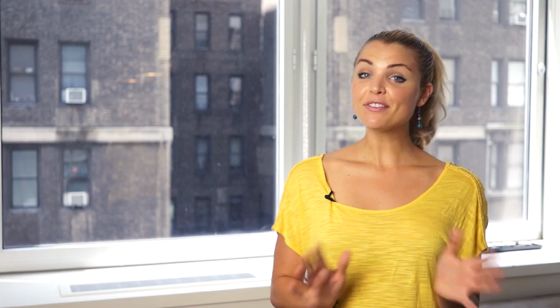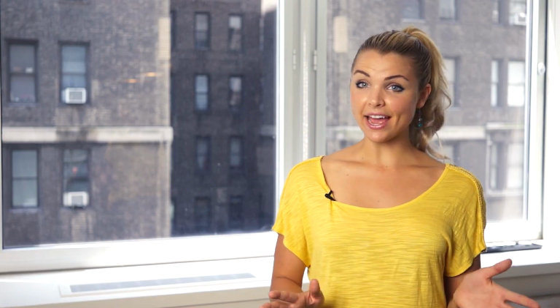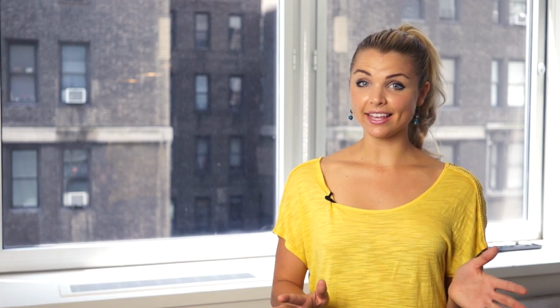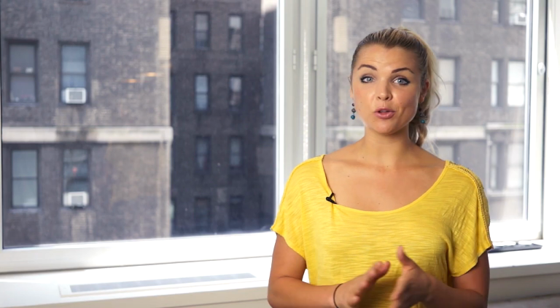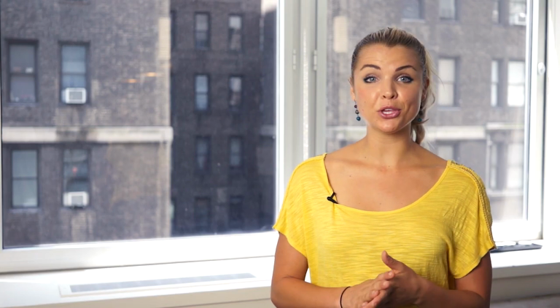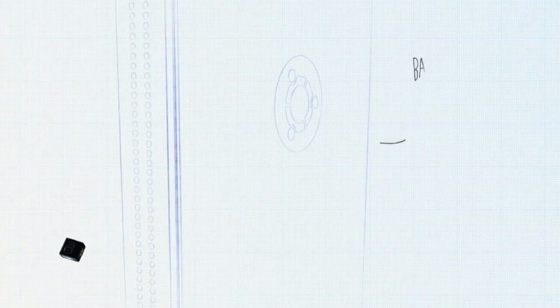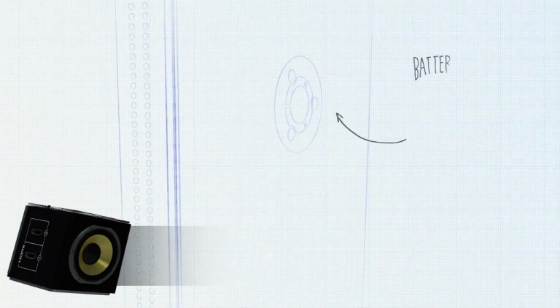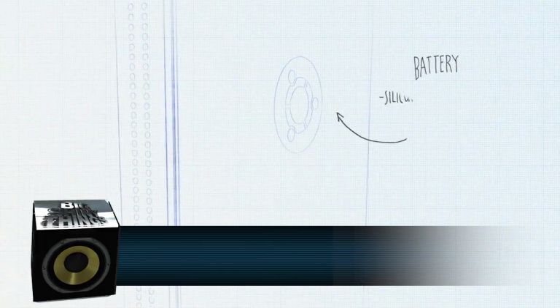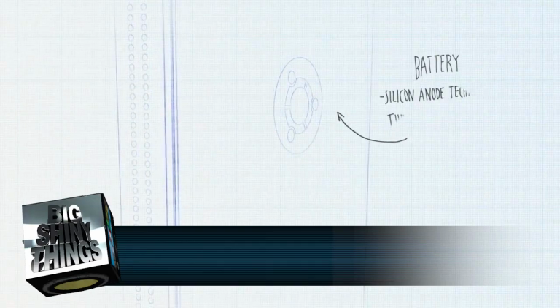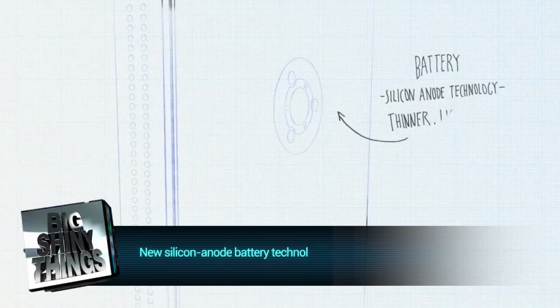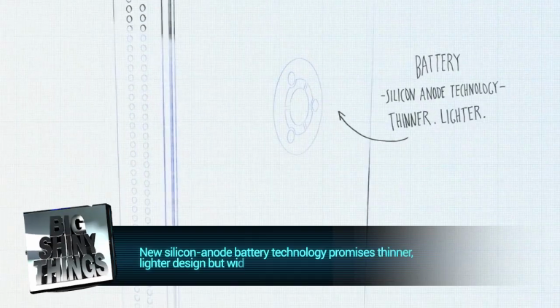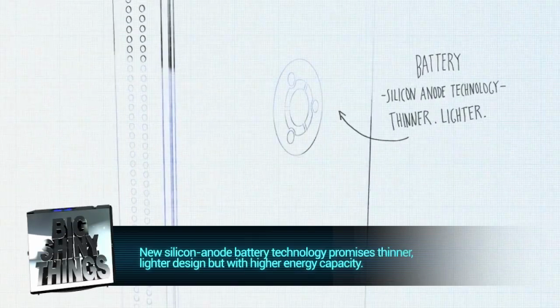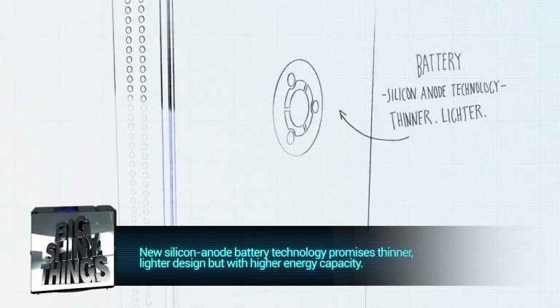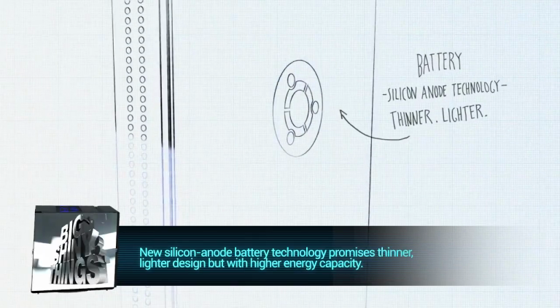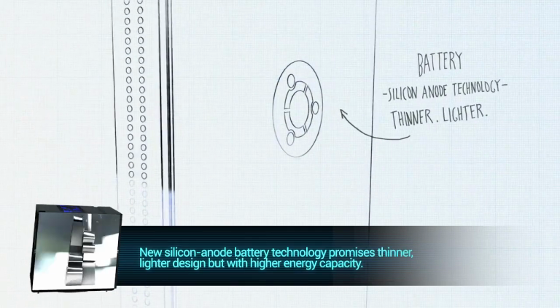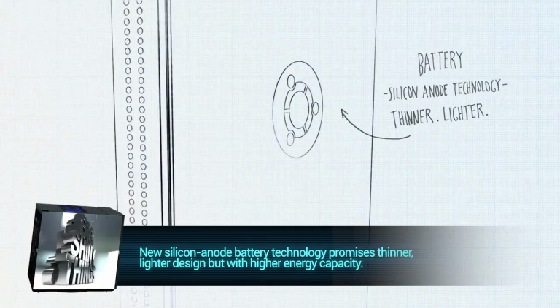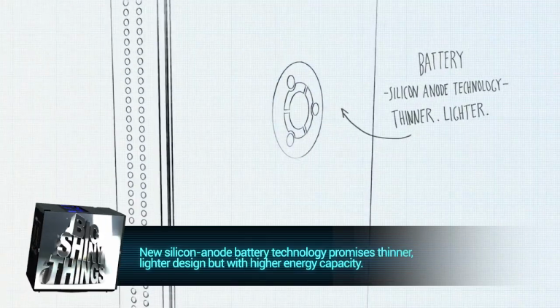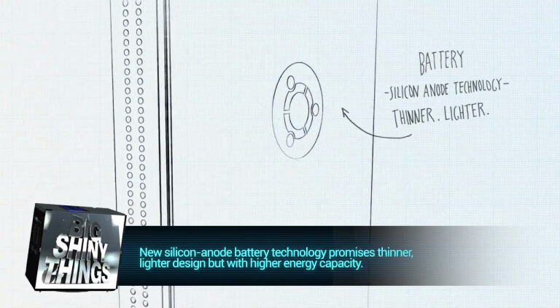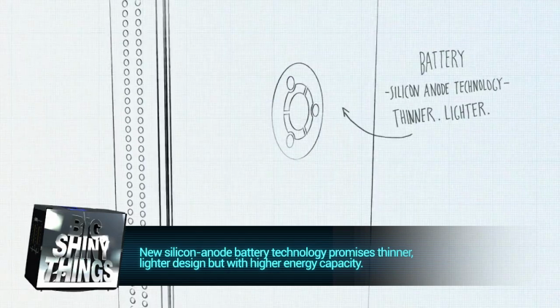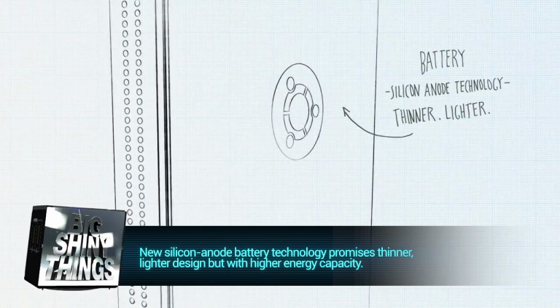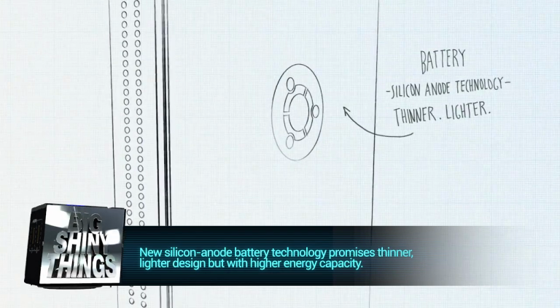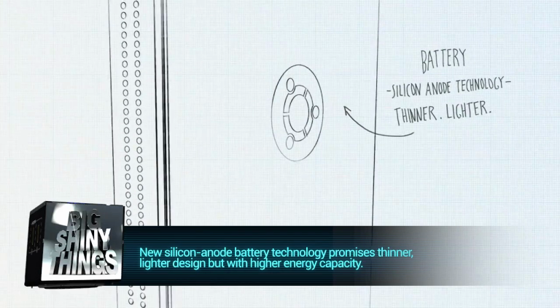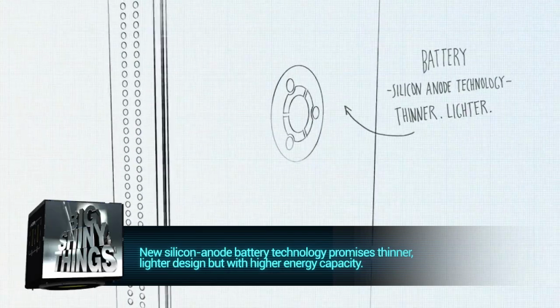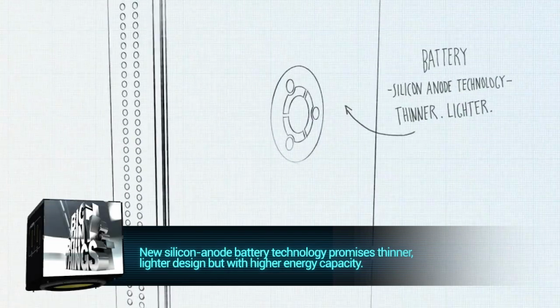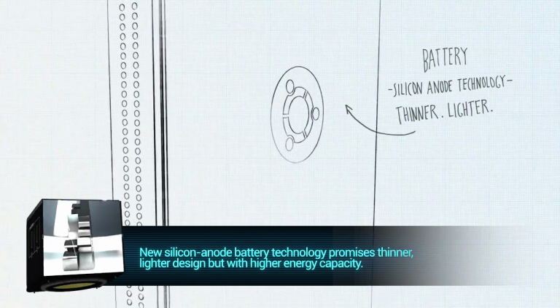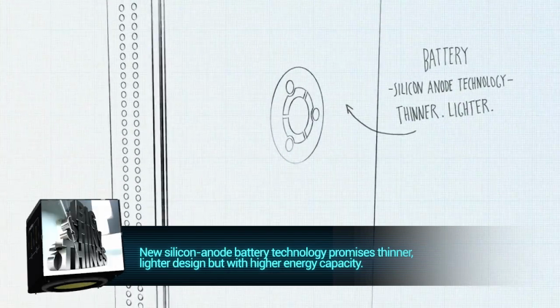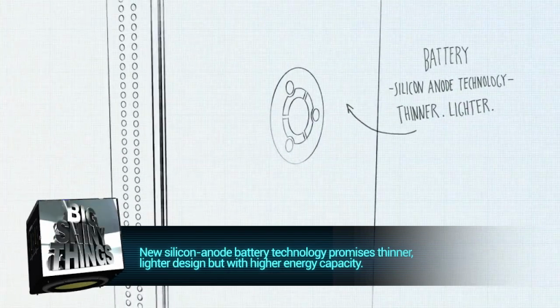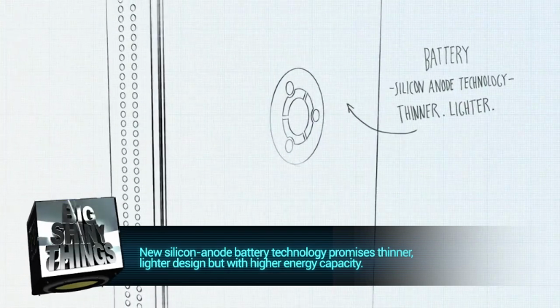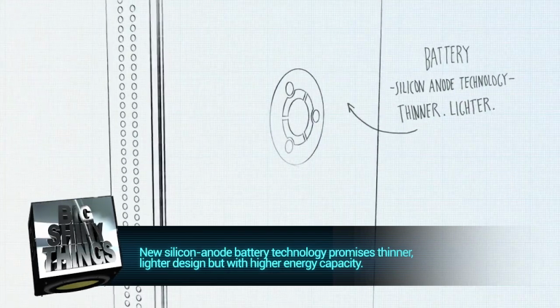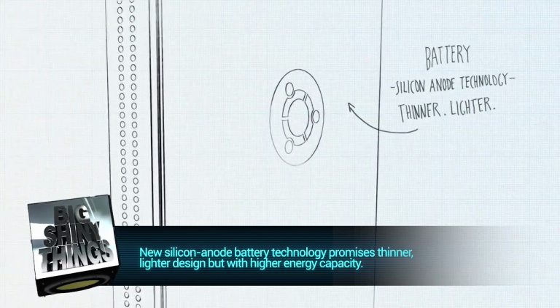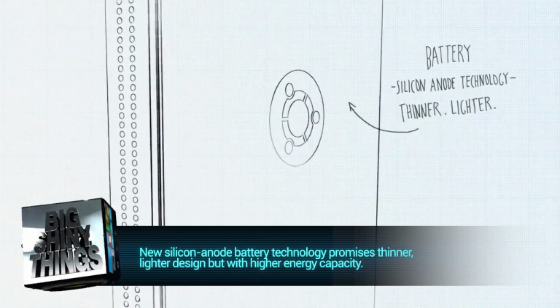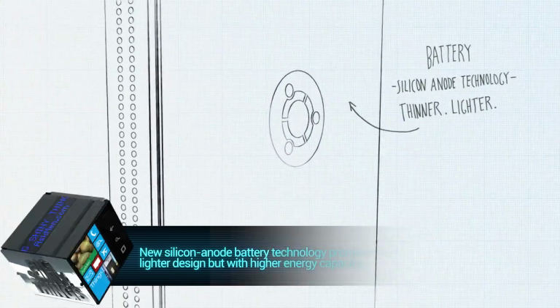And finally, they will be using brand-new silicon-anode battery technology, which promises higher energy density and a thinner form factor.